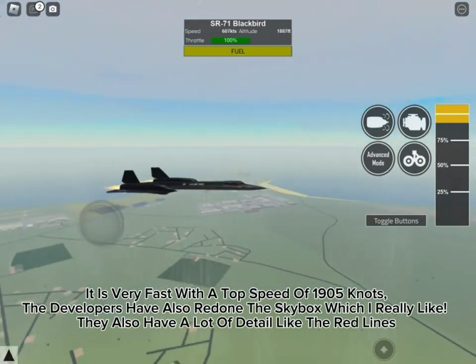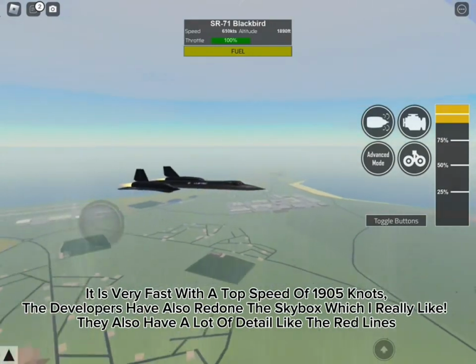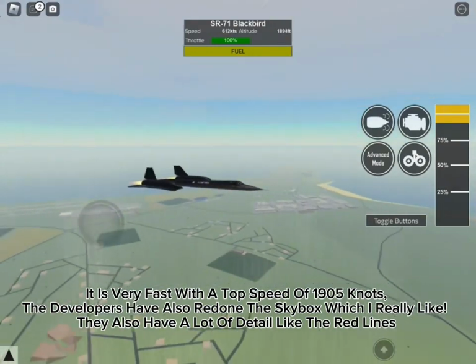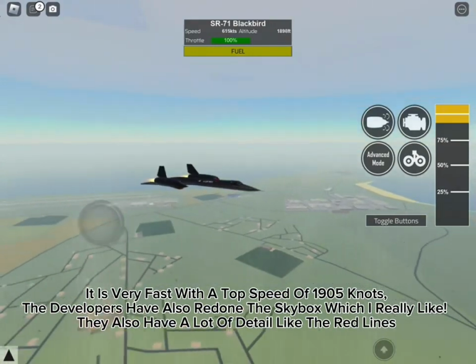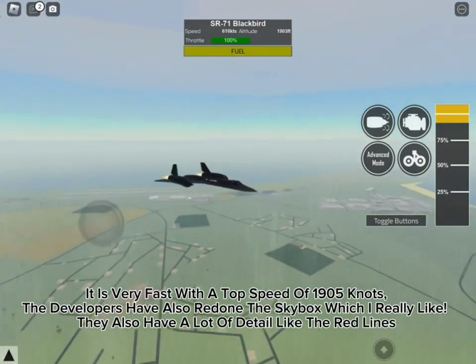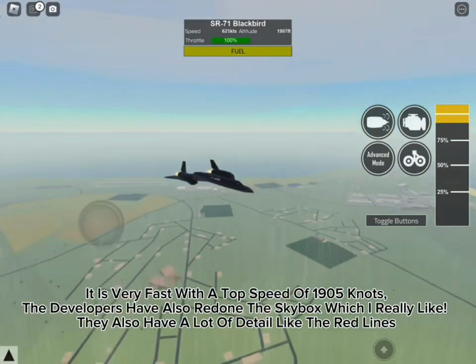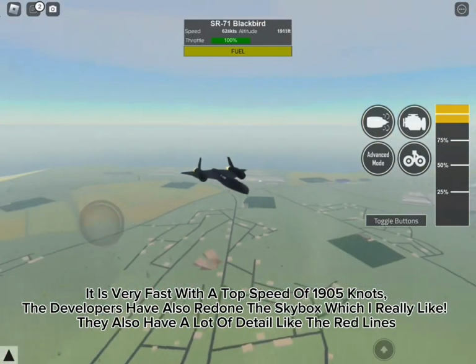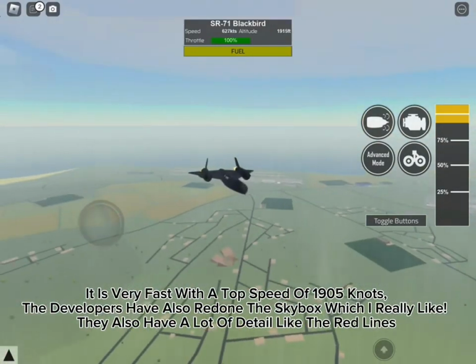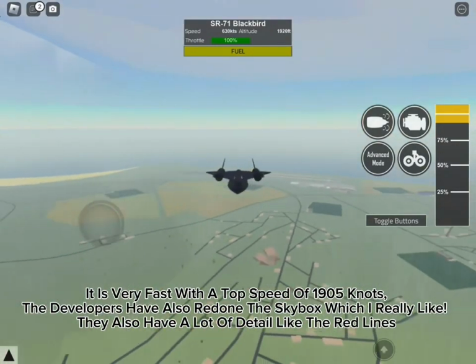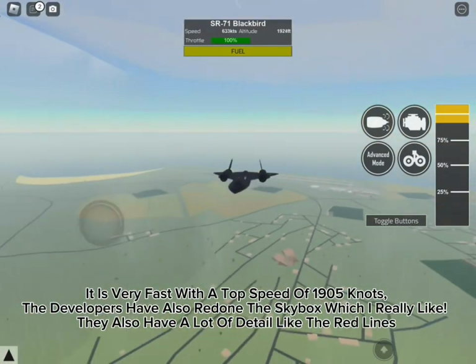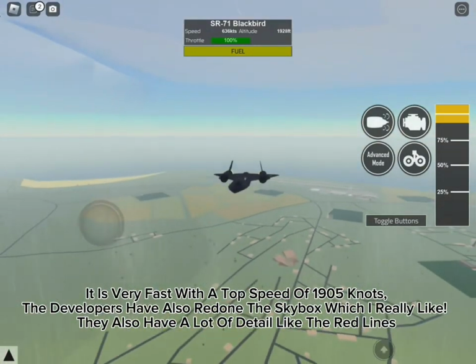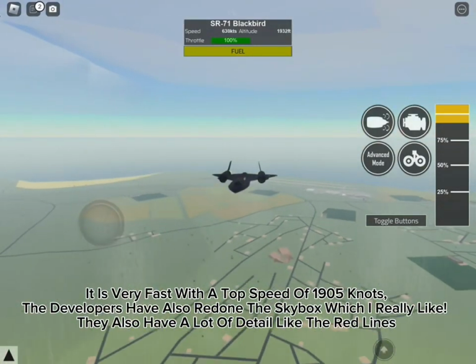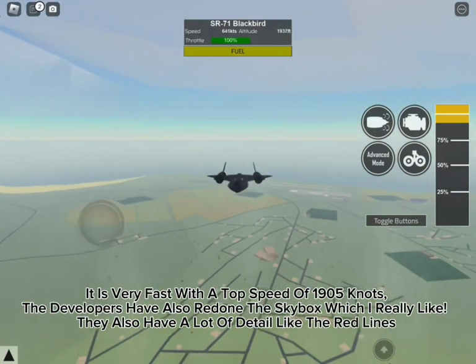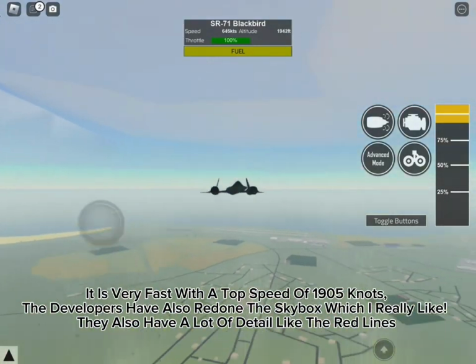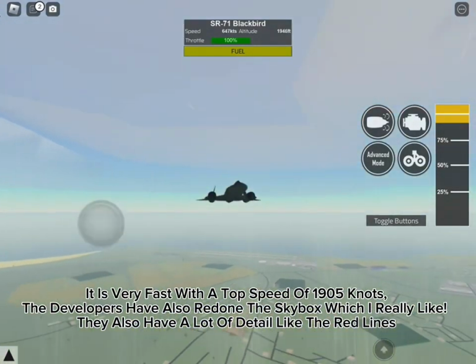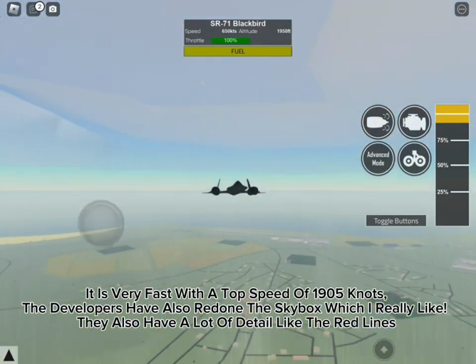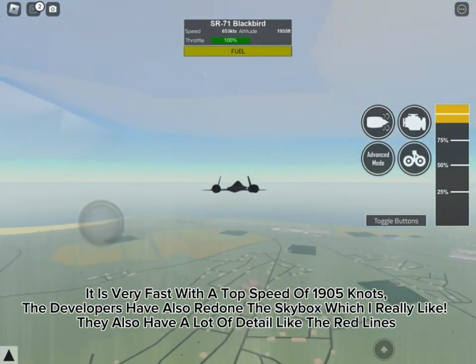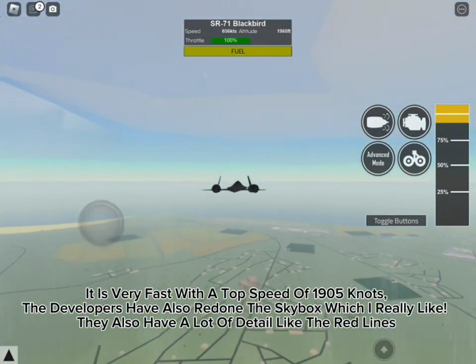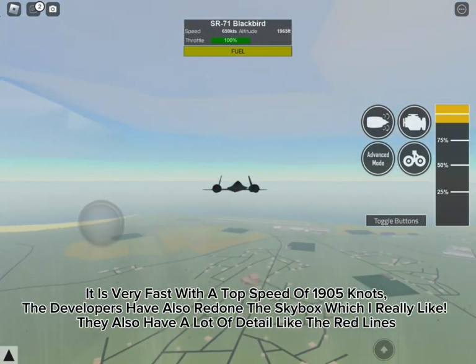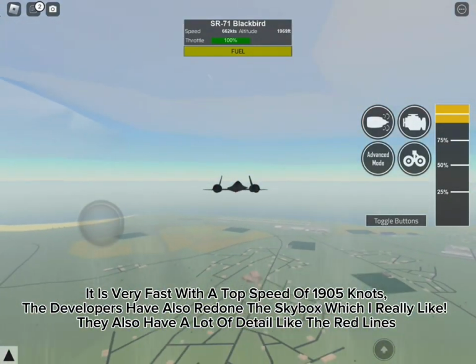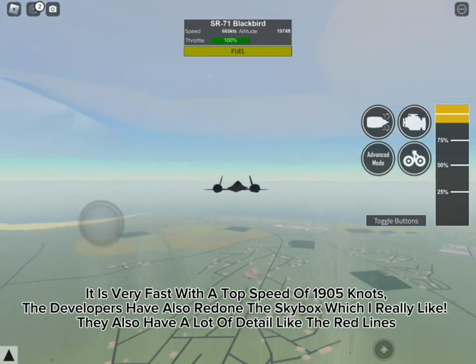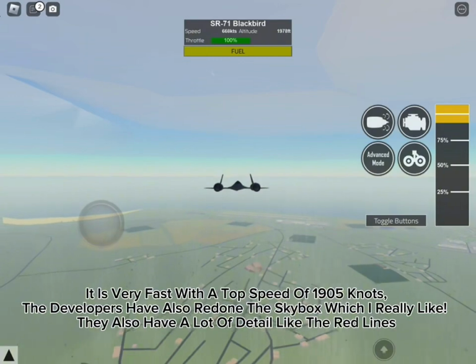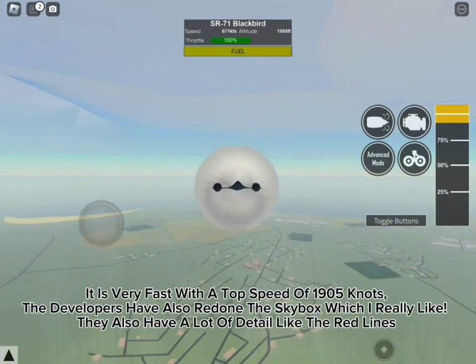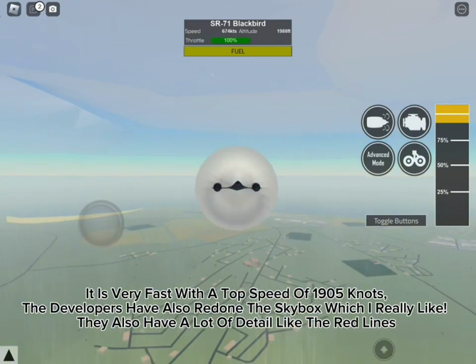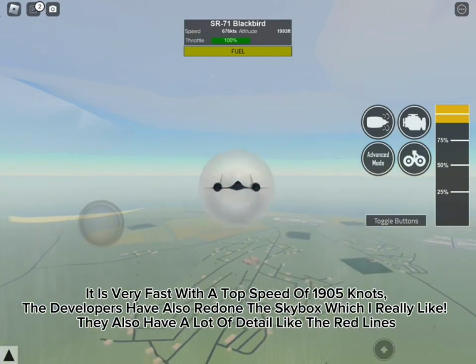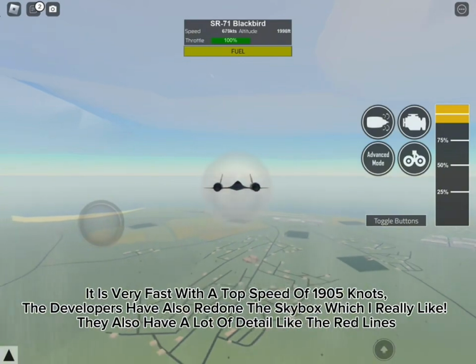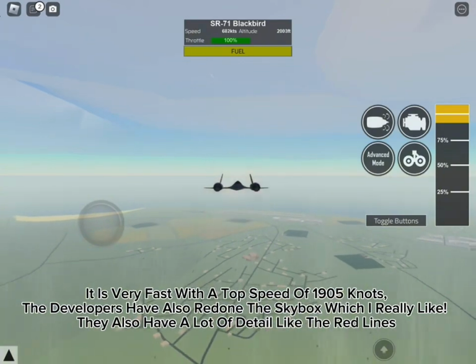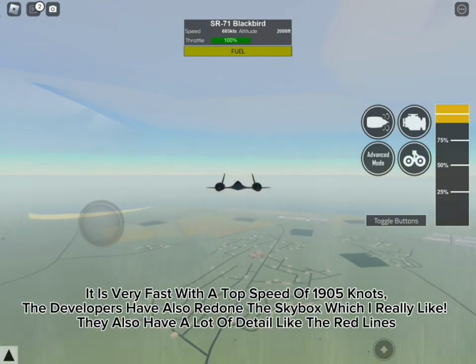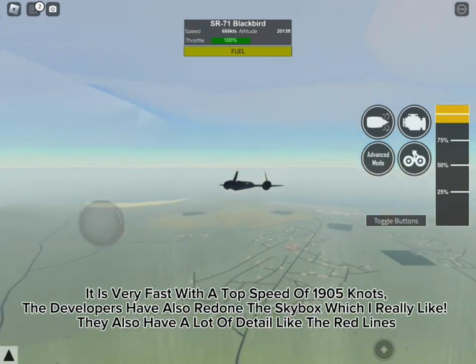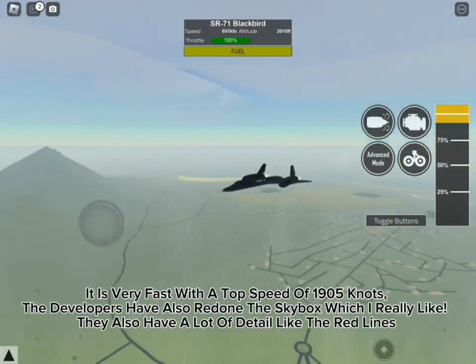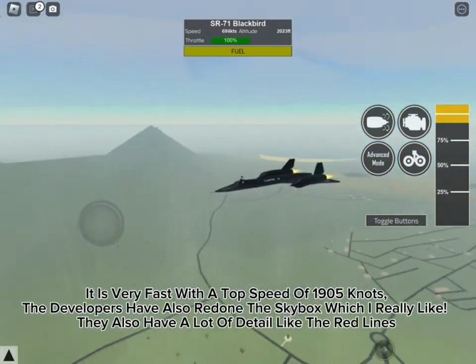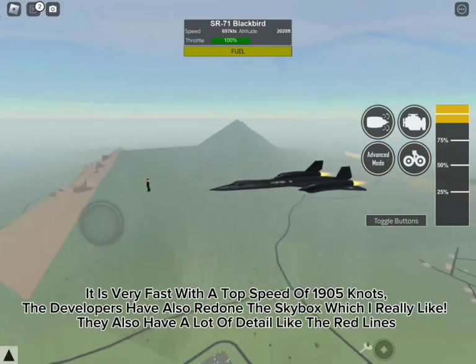The developers have also redone the skybox, which I really like. They also have a lot of detail like the red lines.